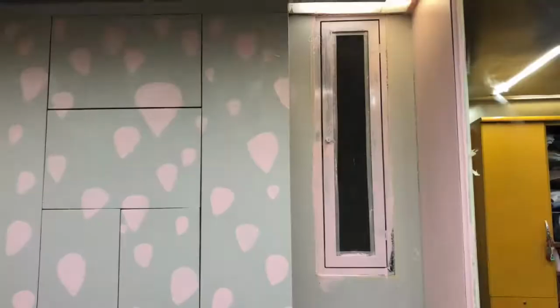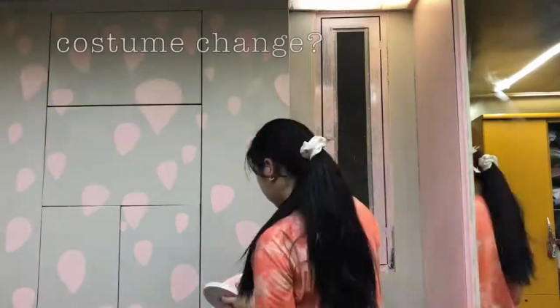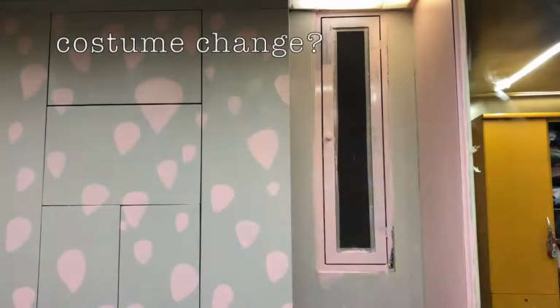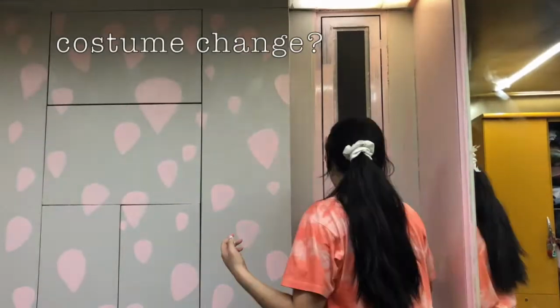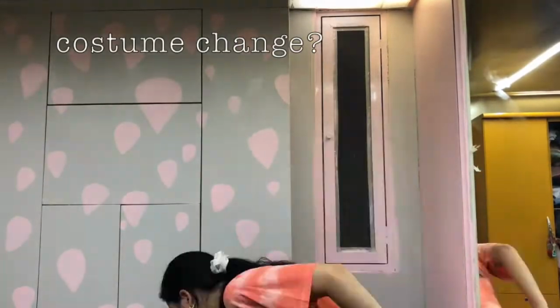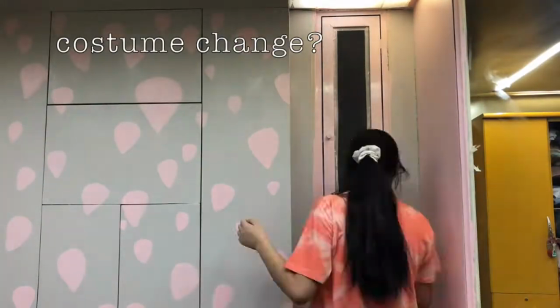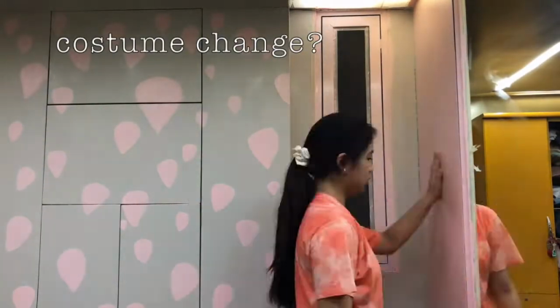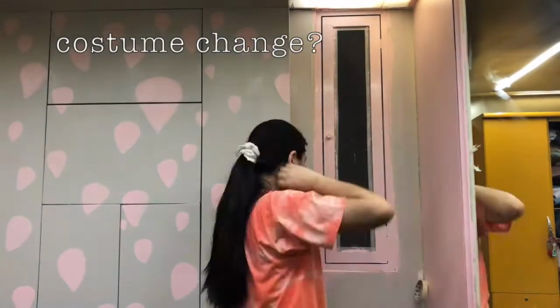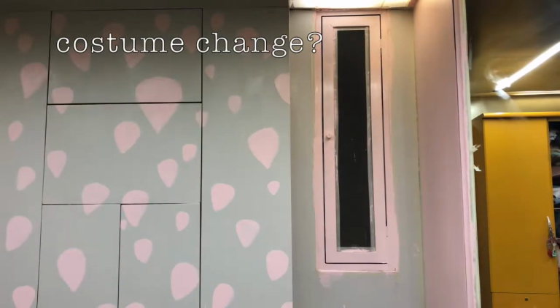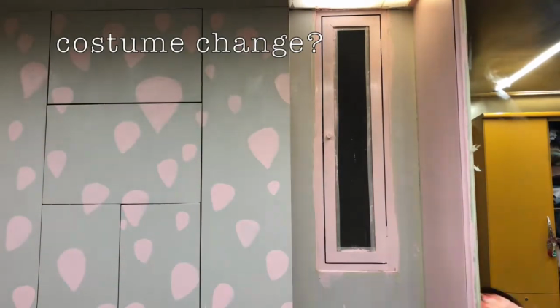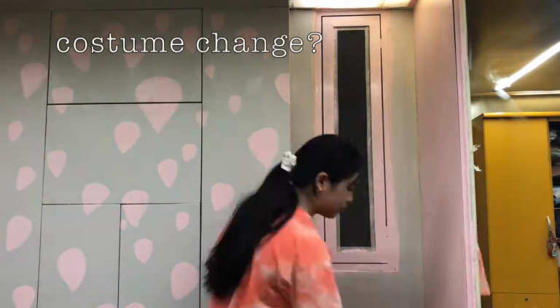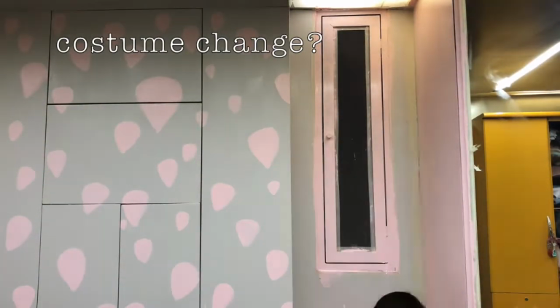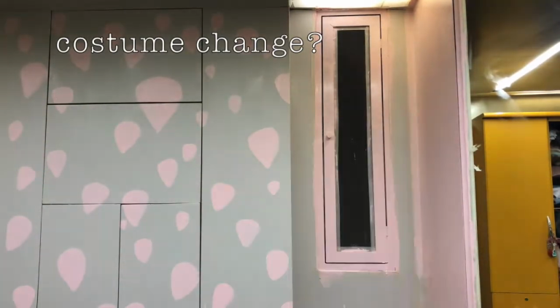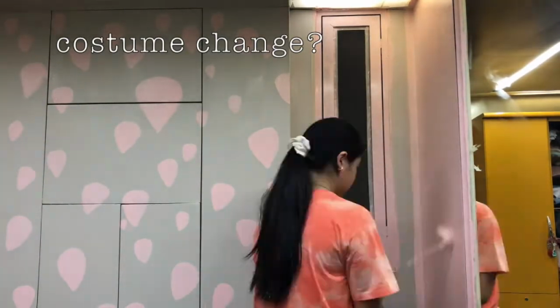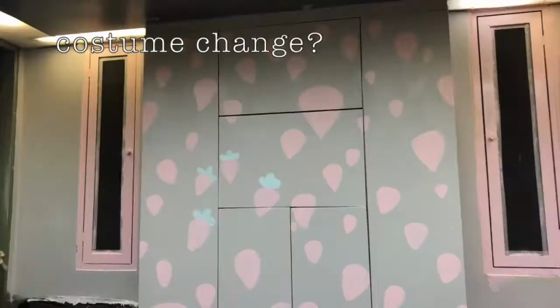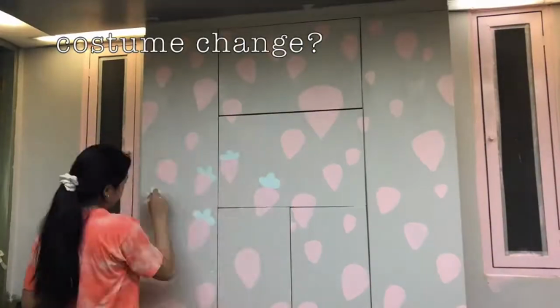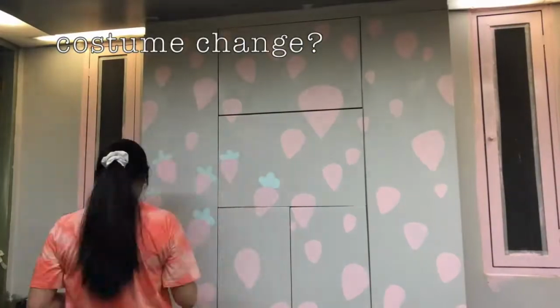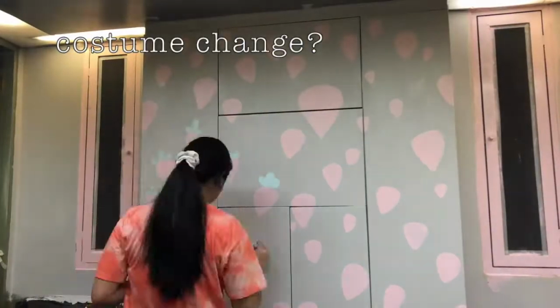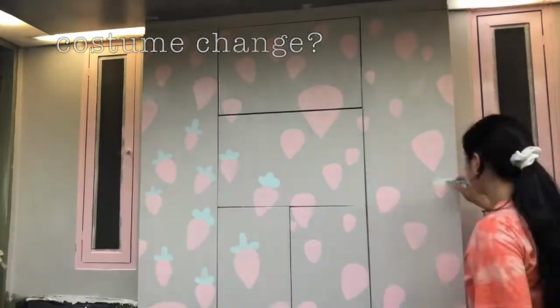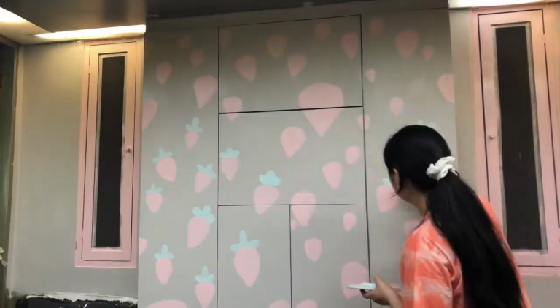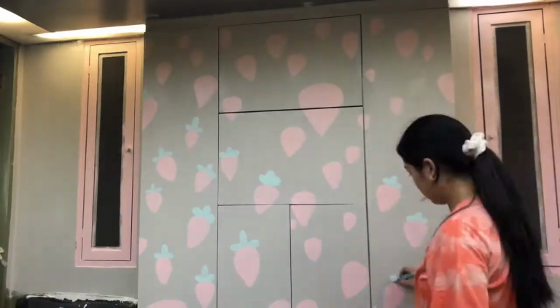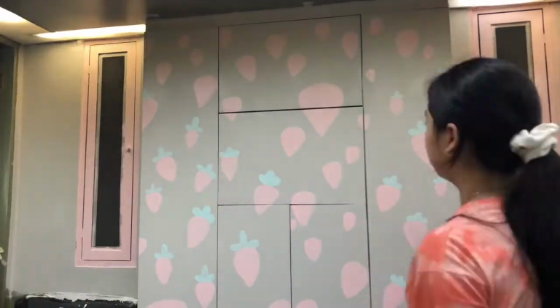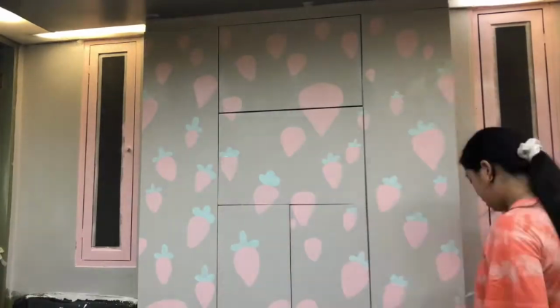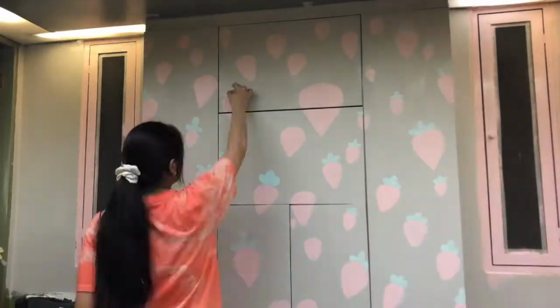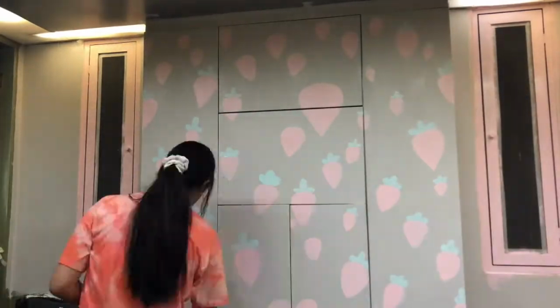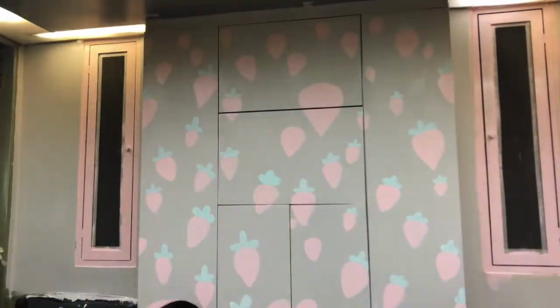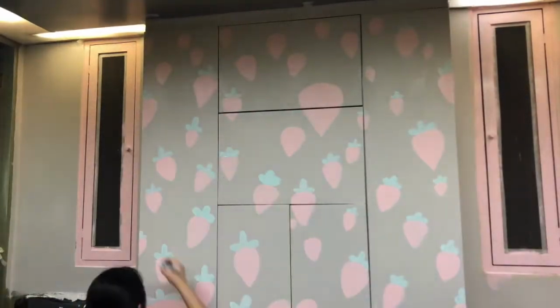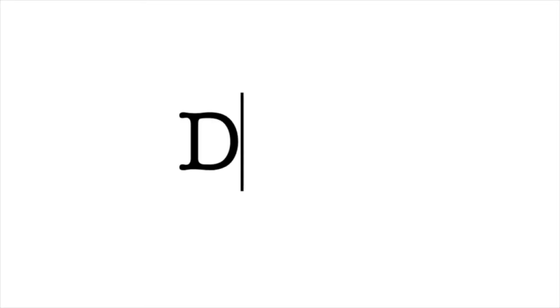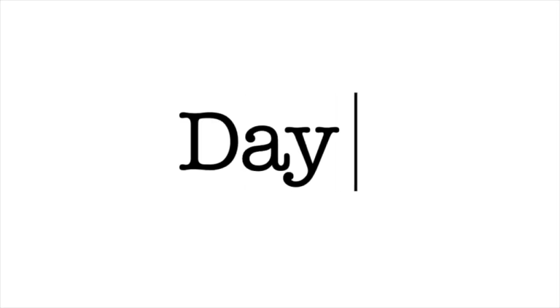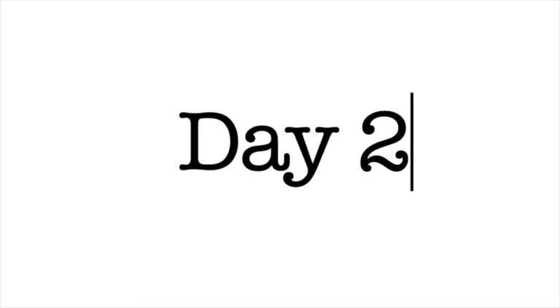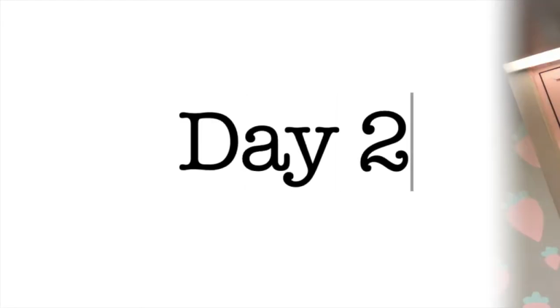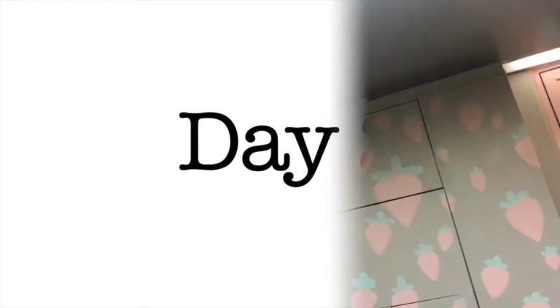Sorry for the change of outfit — some paint spilled on my shirt so I had to change.